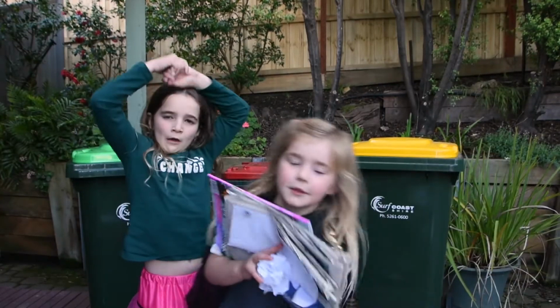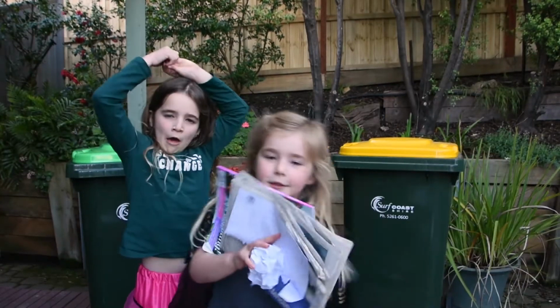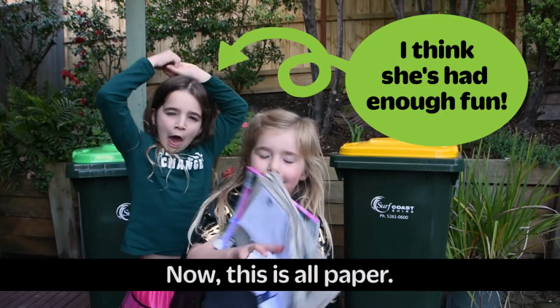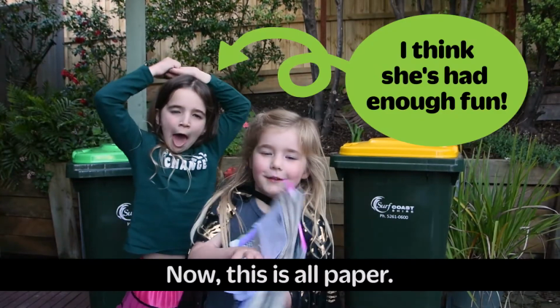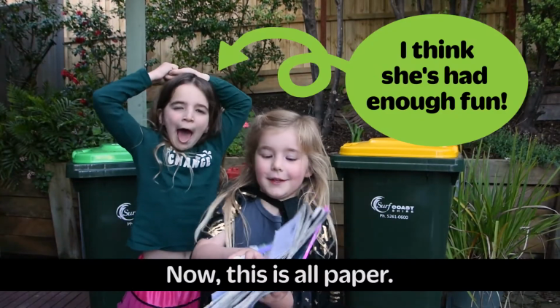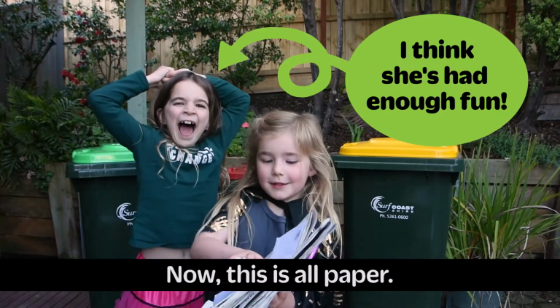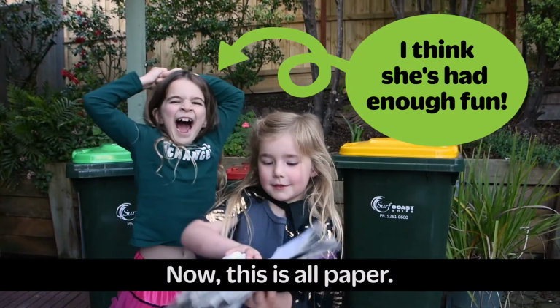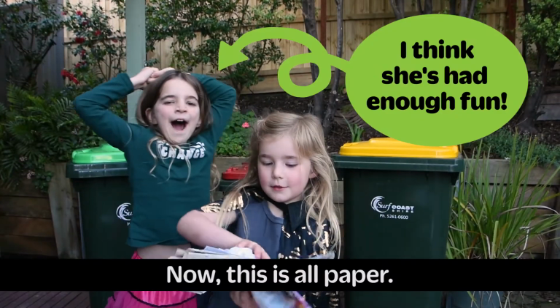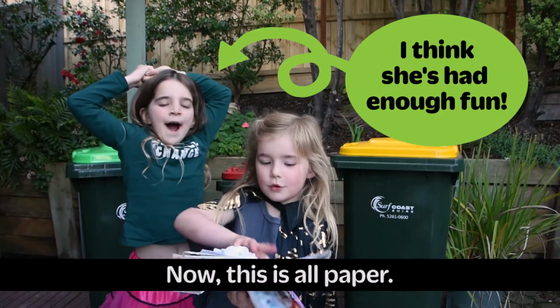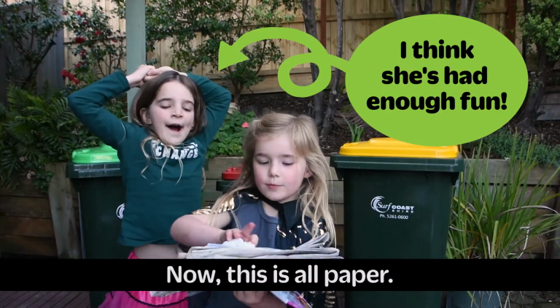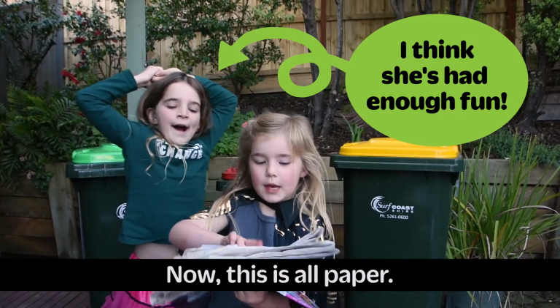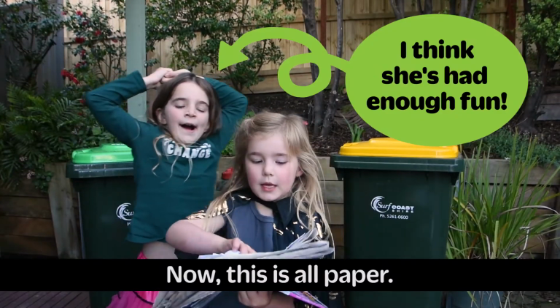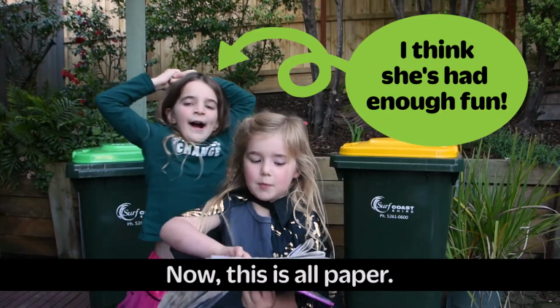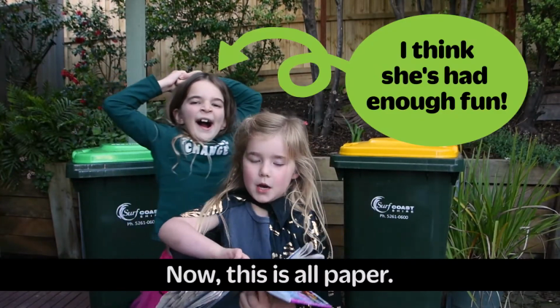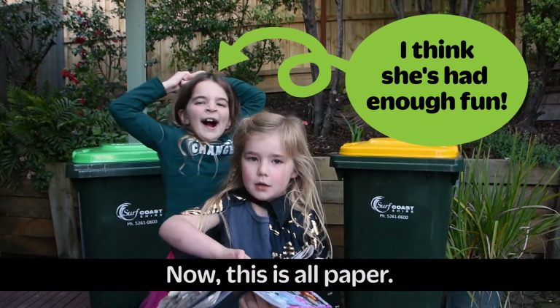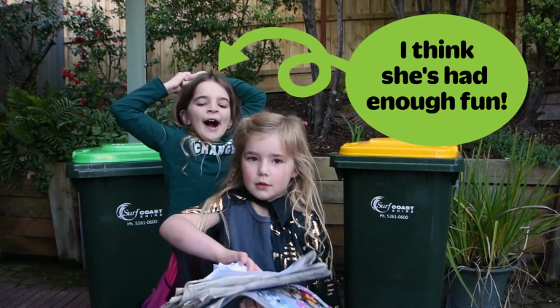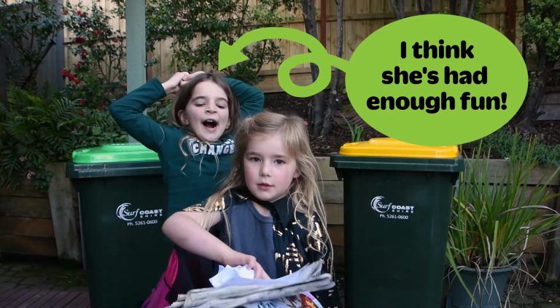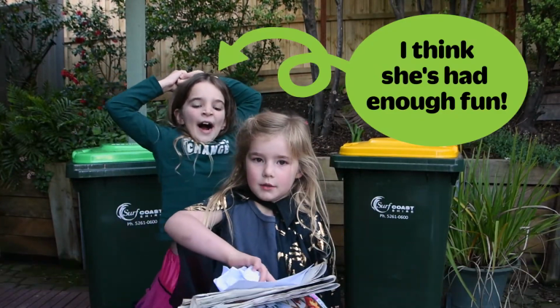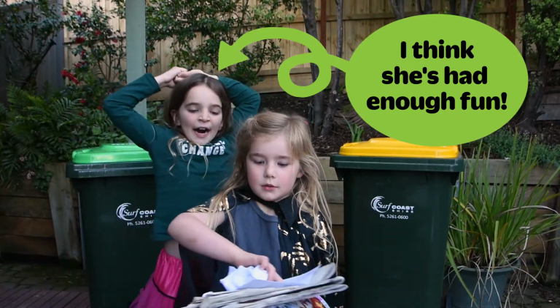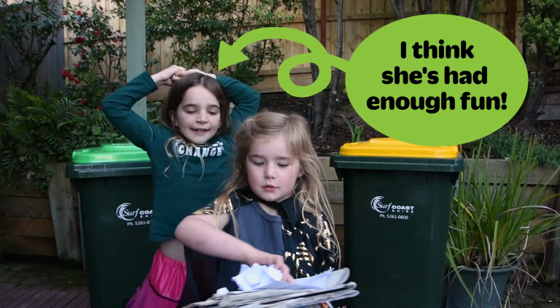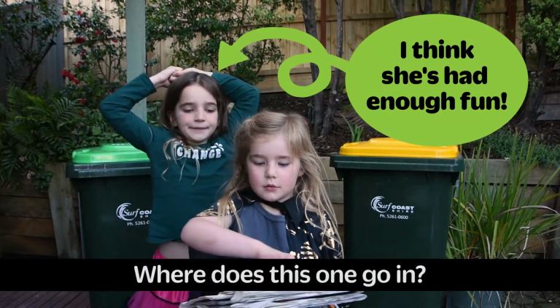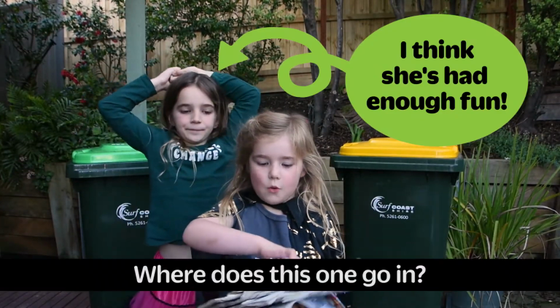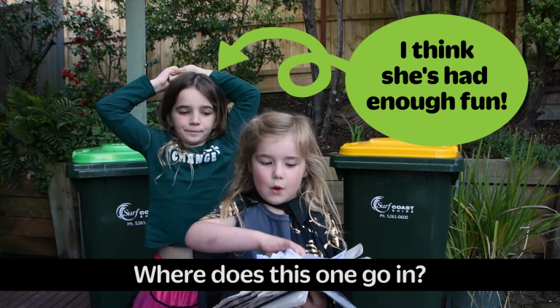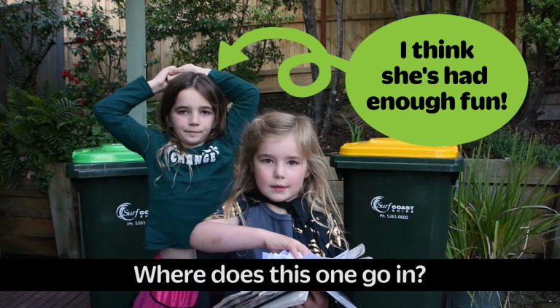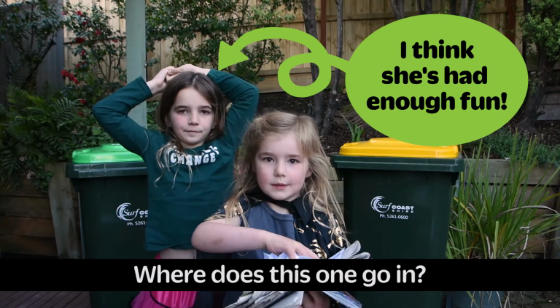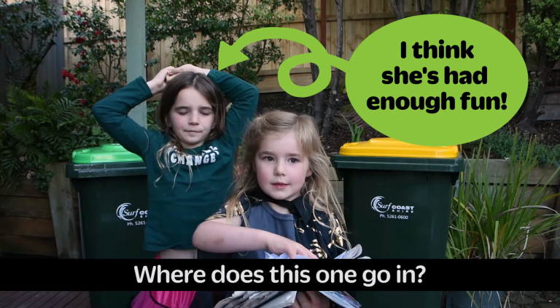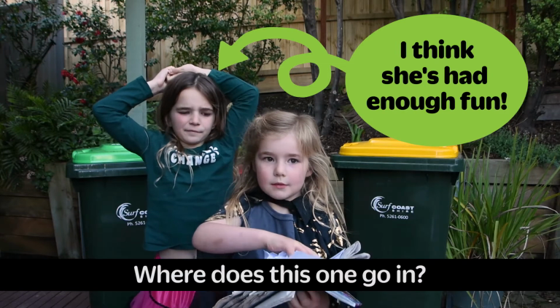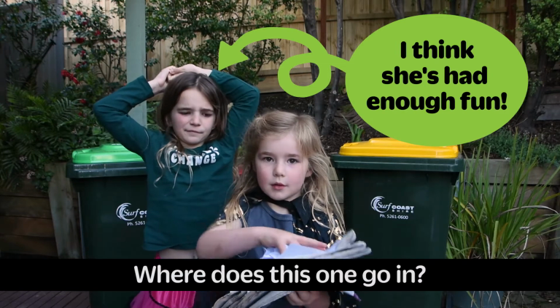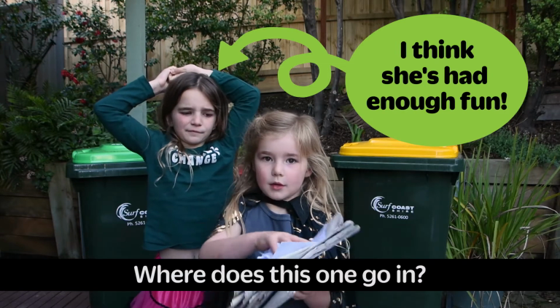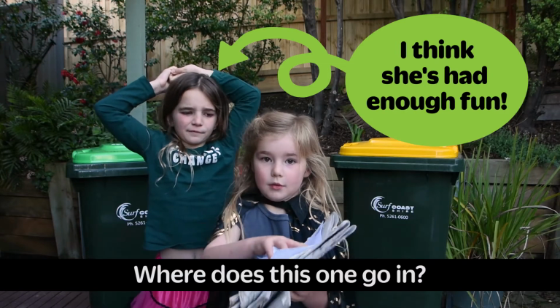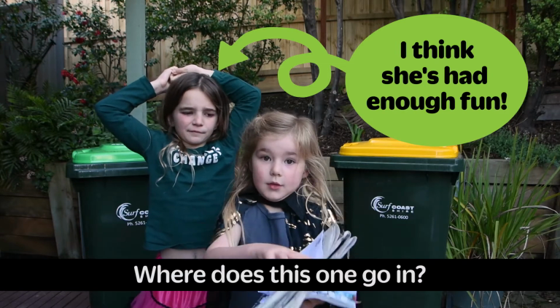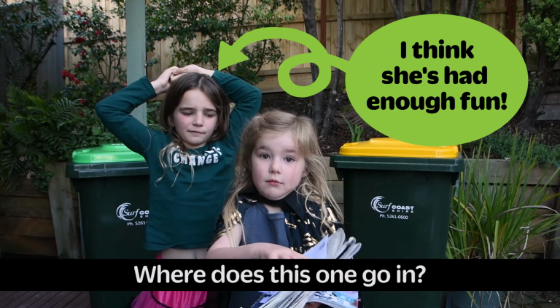Now, this is all paper. Where does this one go?